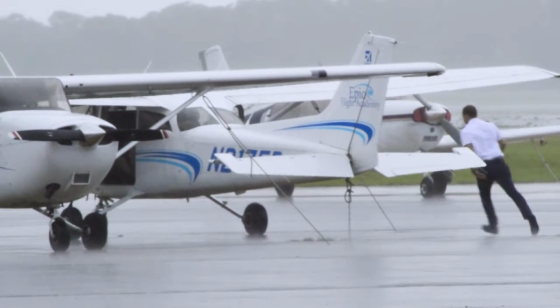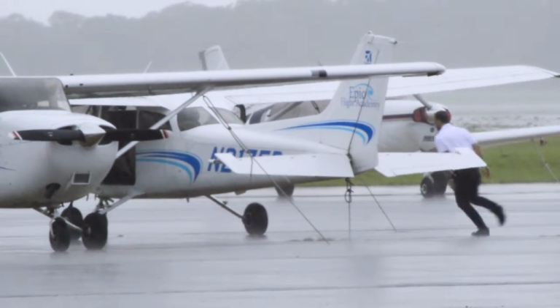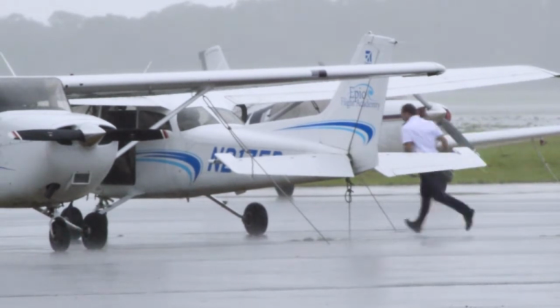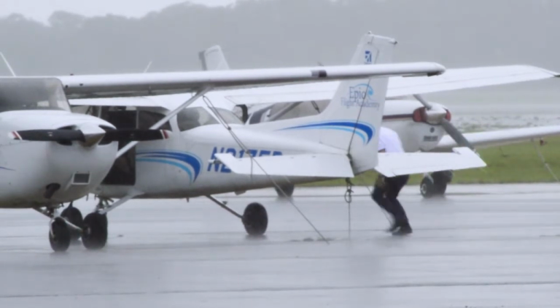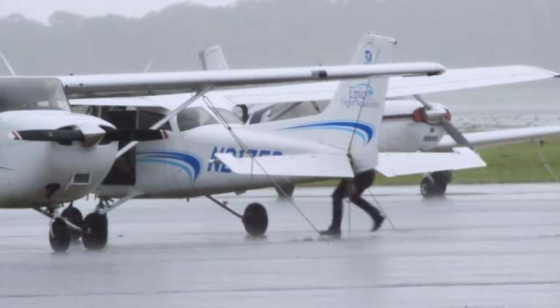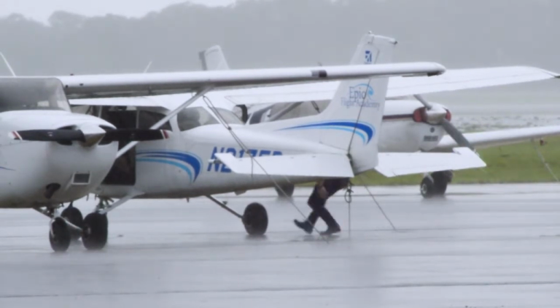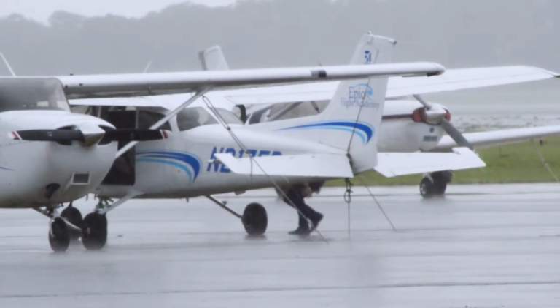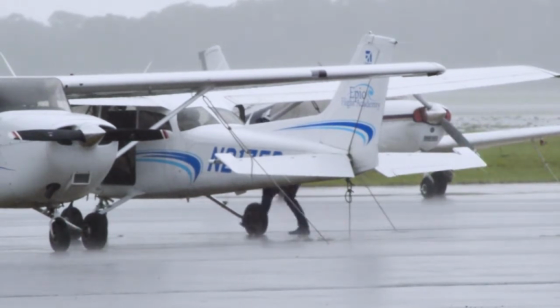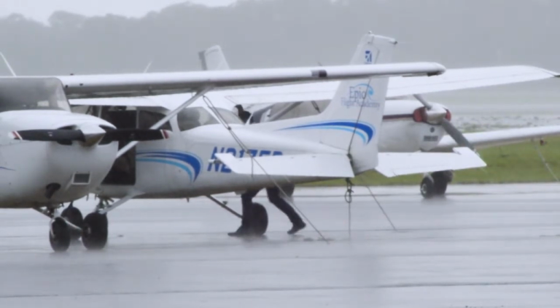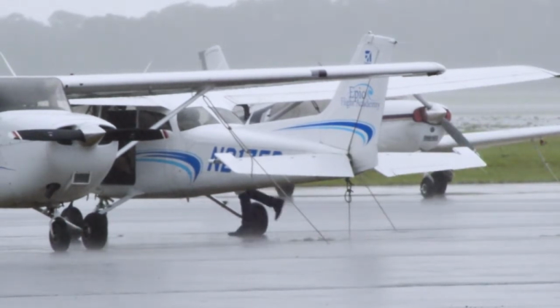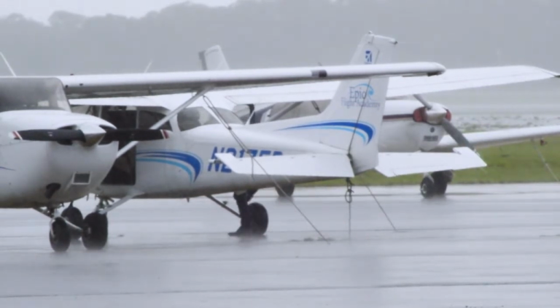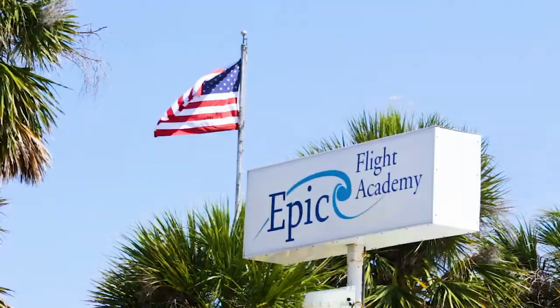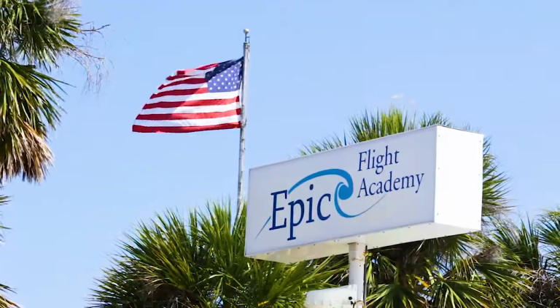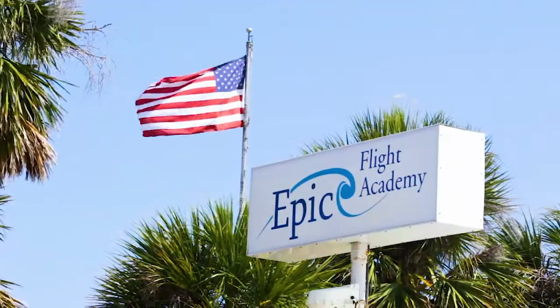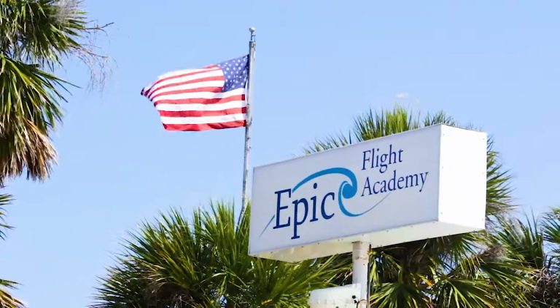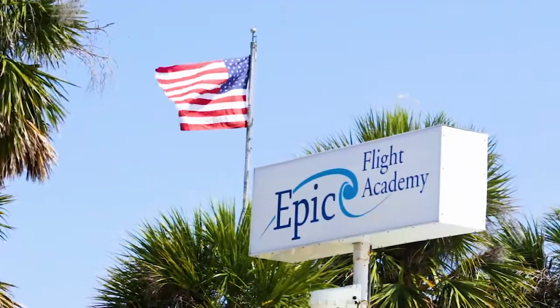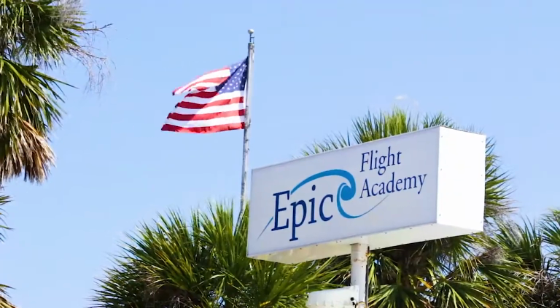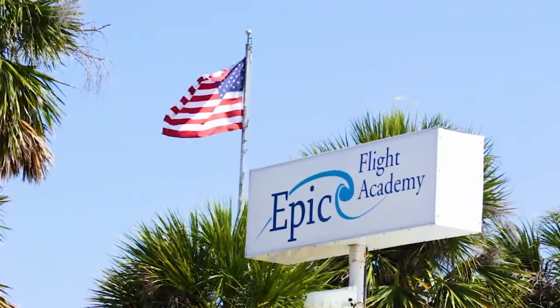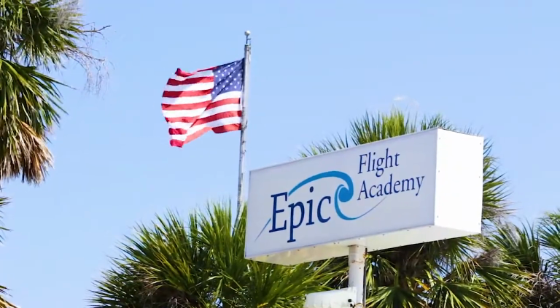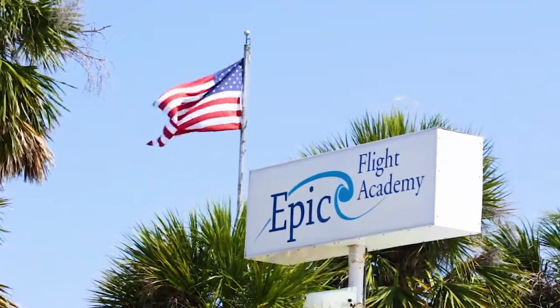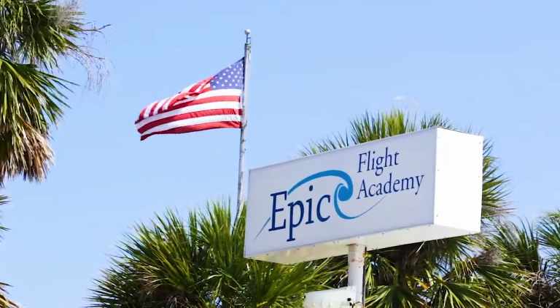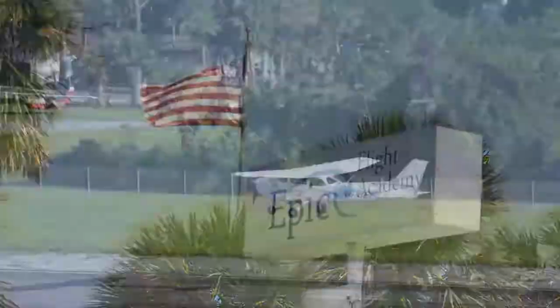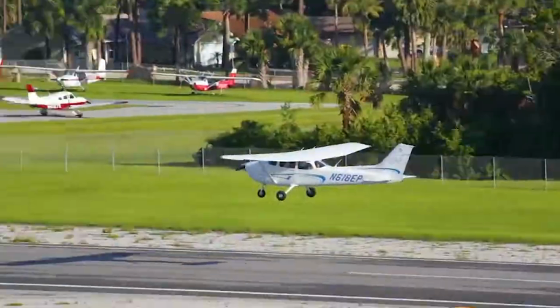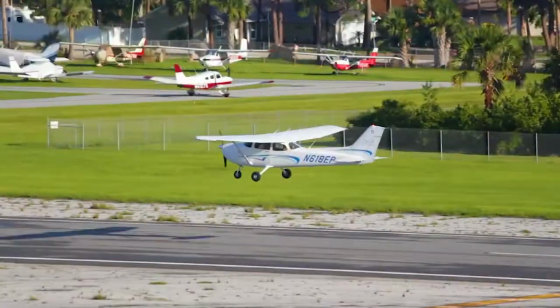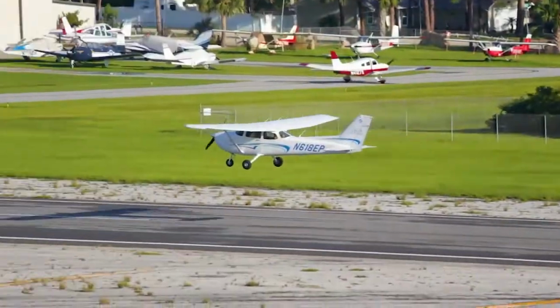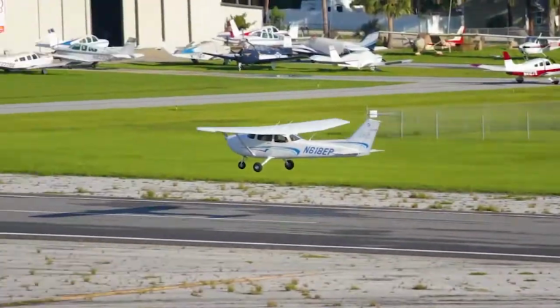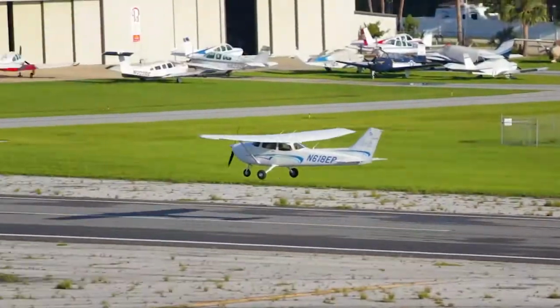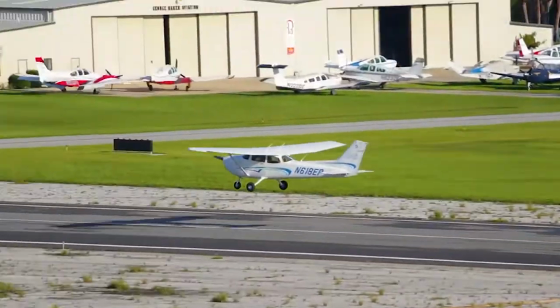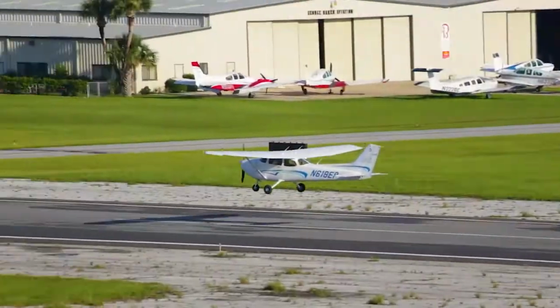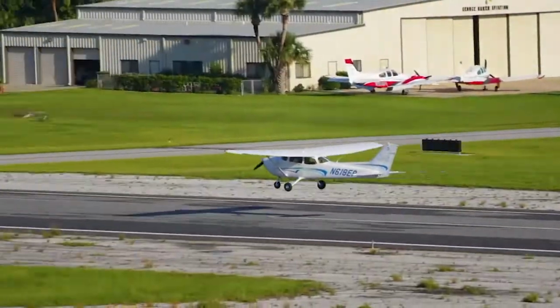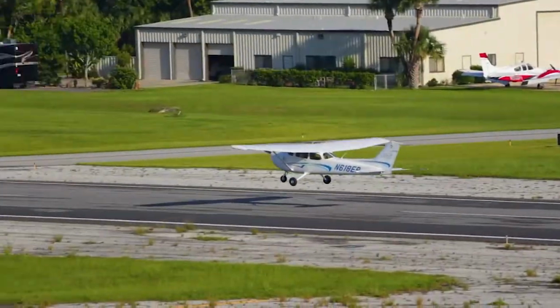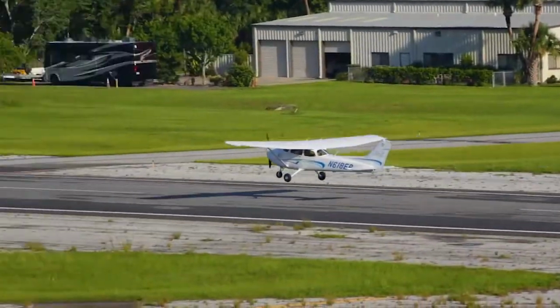To stay up to date on everything happening at Epic Flight Academy, follow us on Facebook, Twitter, and Instagram for more.